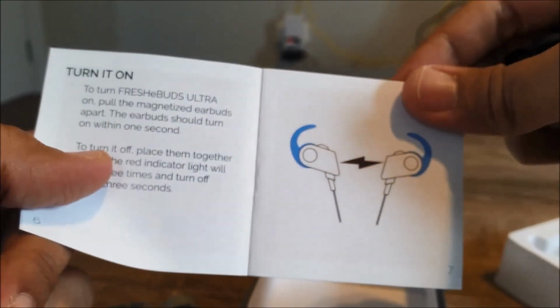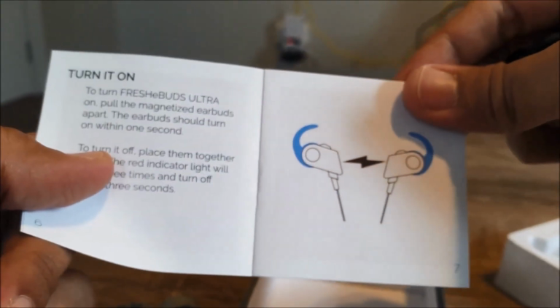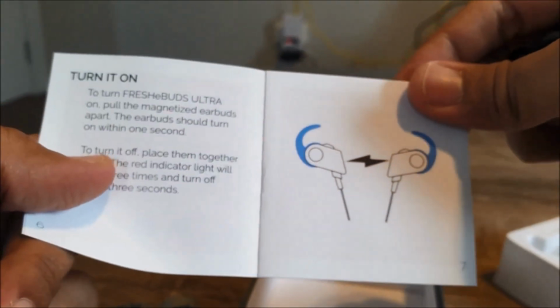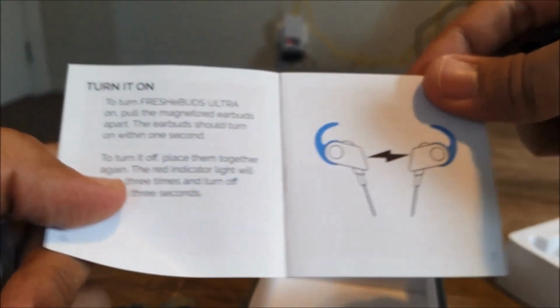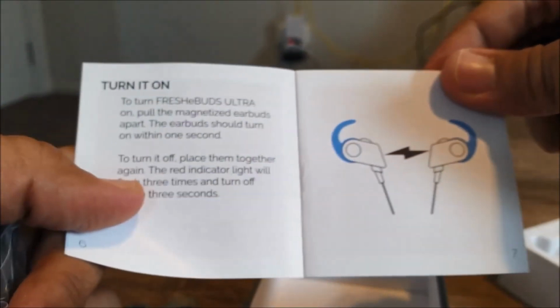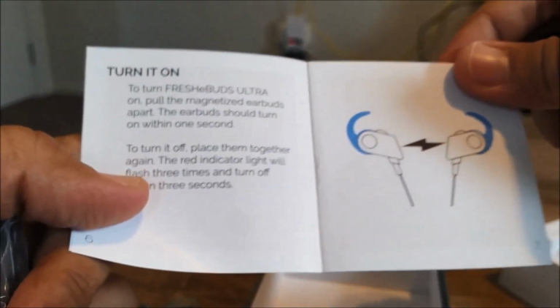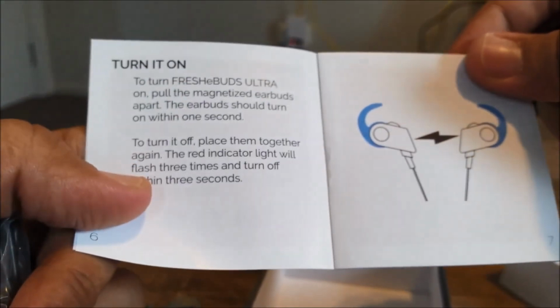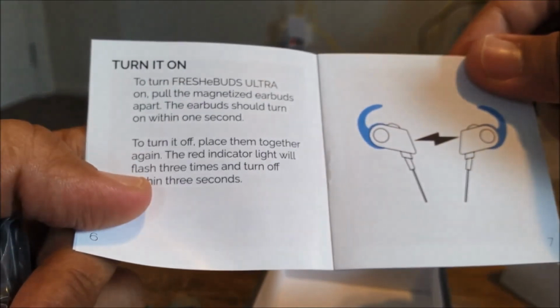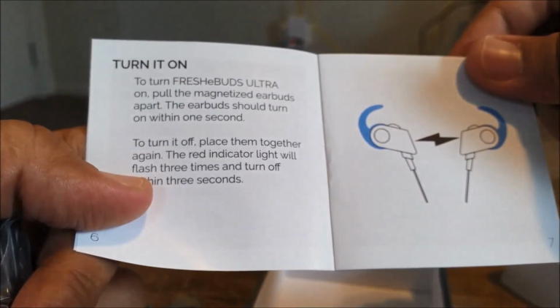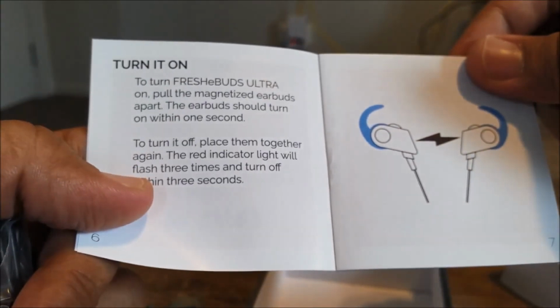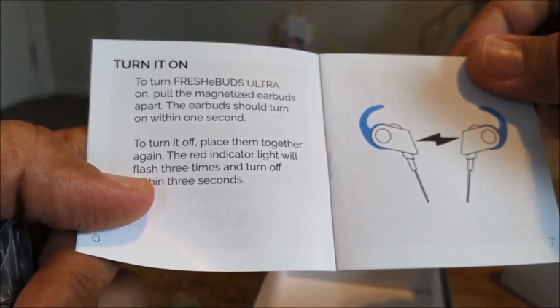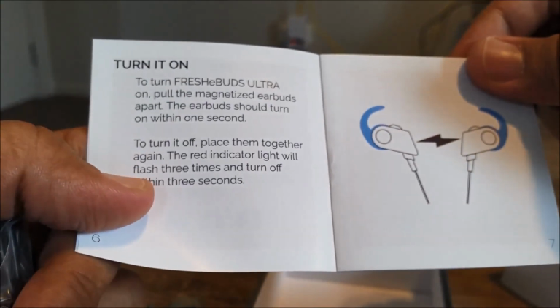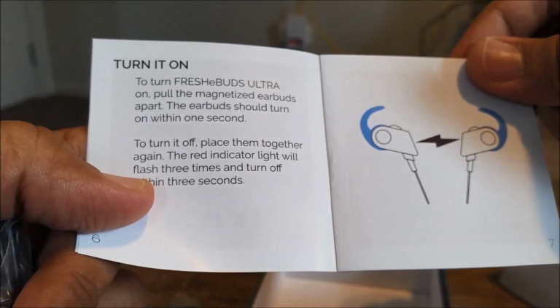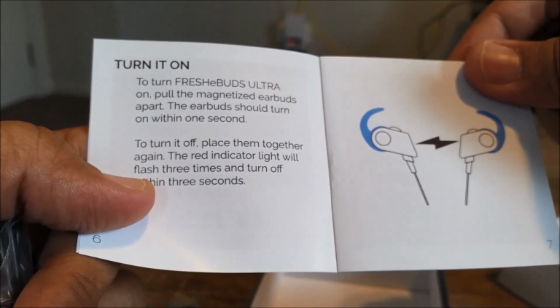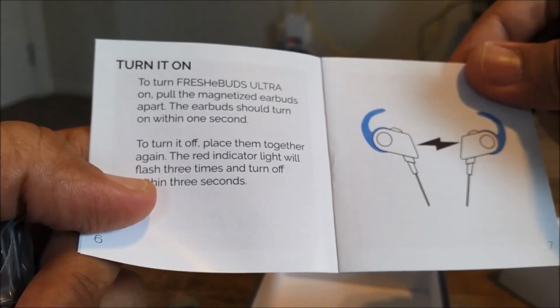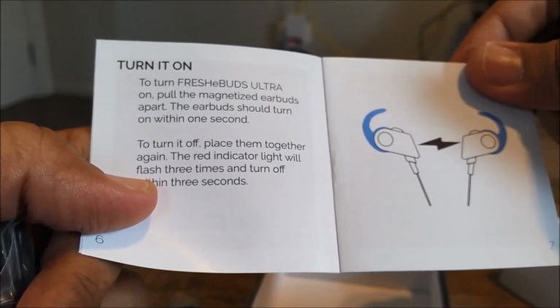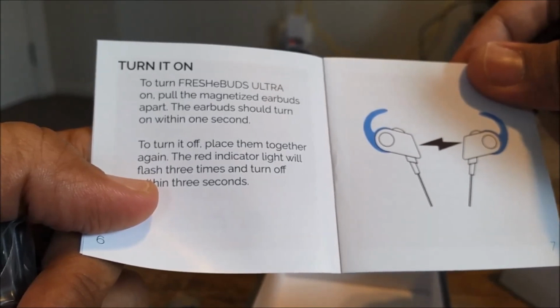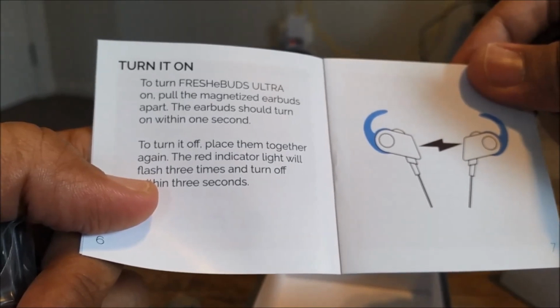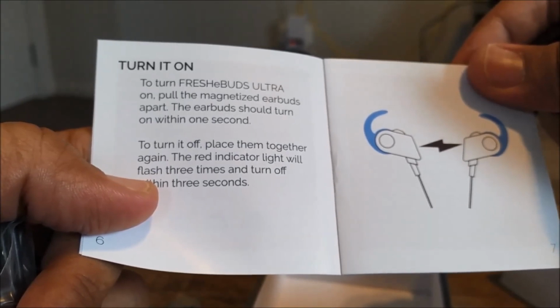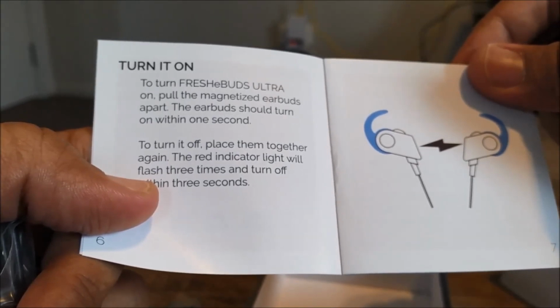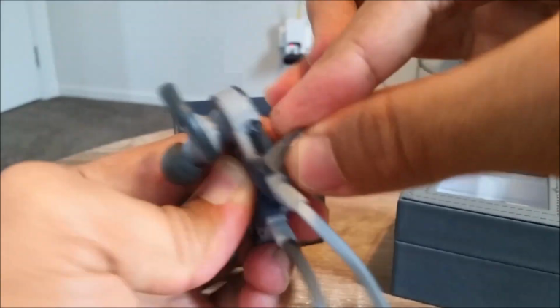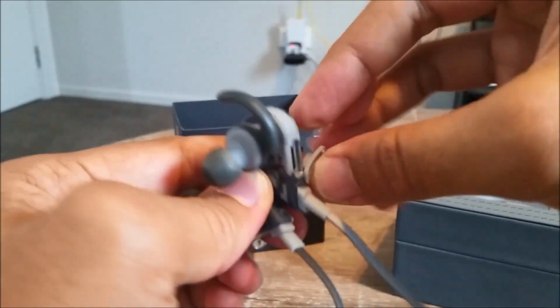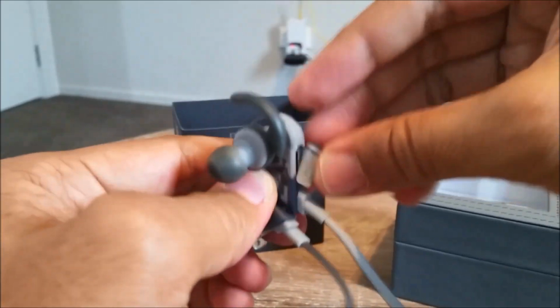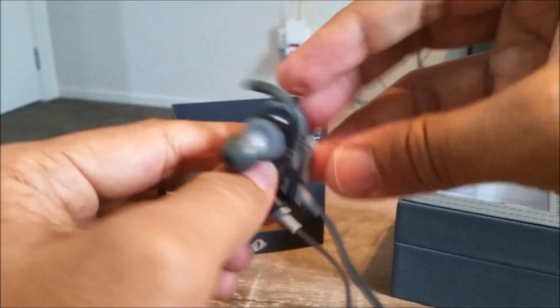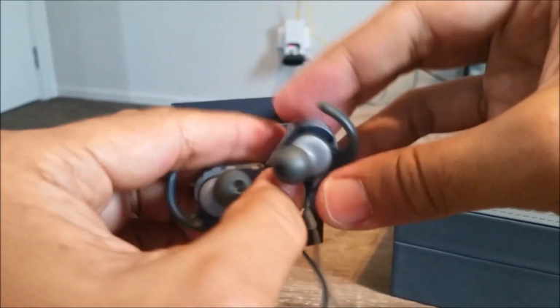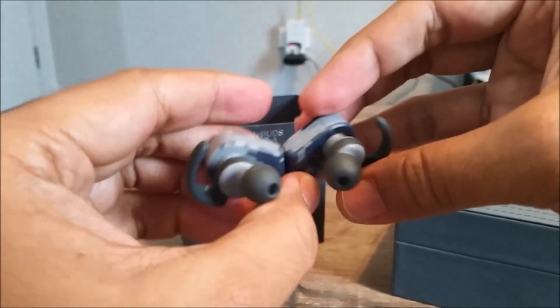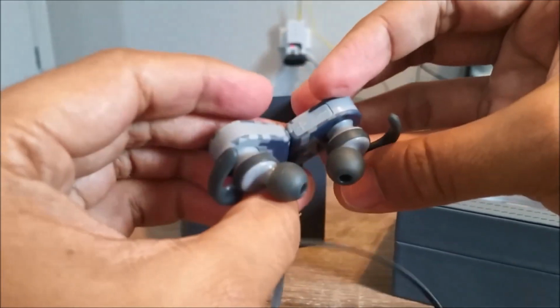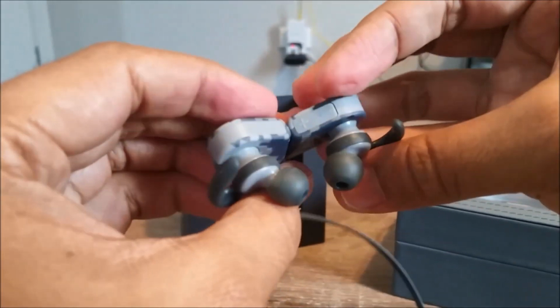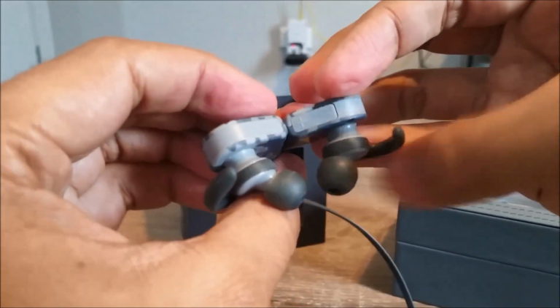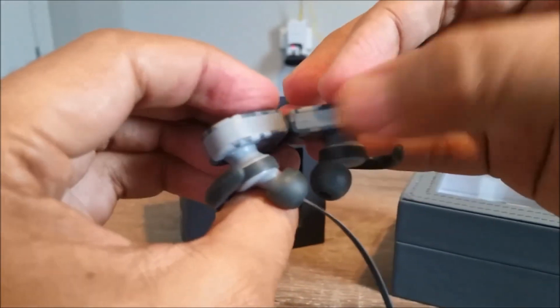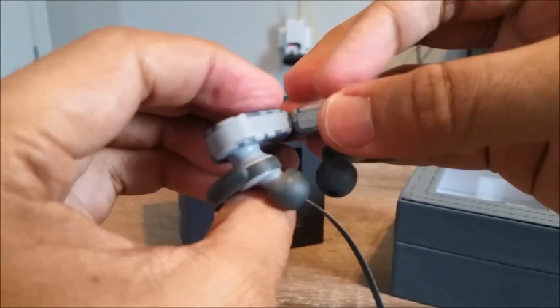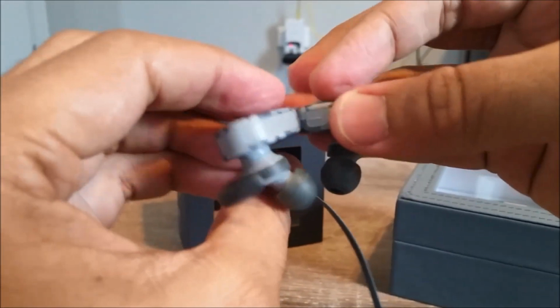You can control your music and it also has a mic to take your phone calls. These are magnetic earbuds that clamp together.